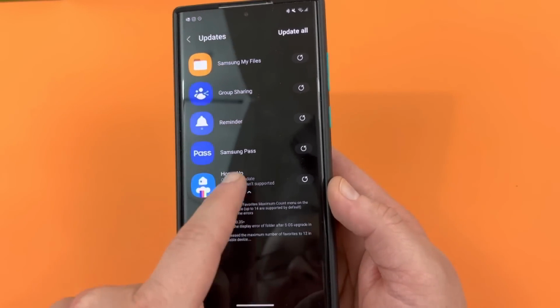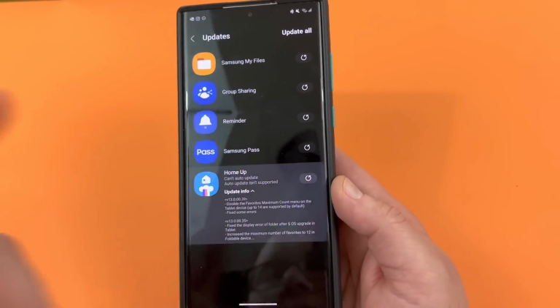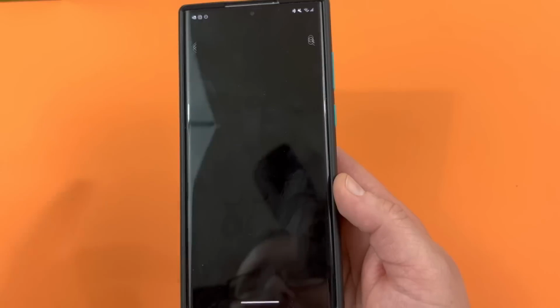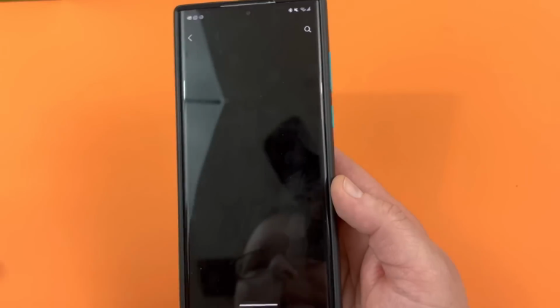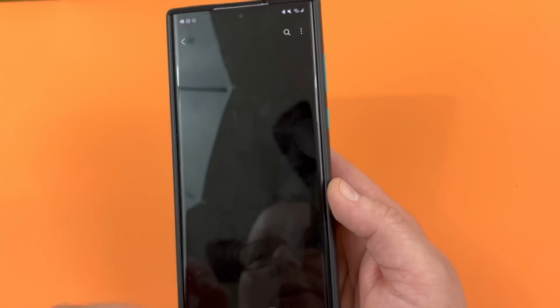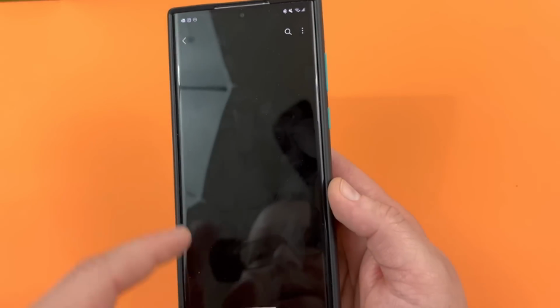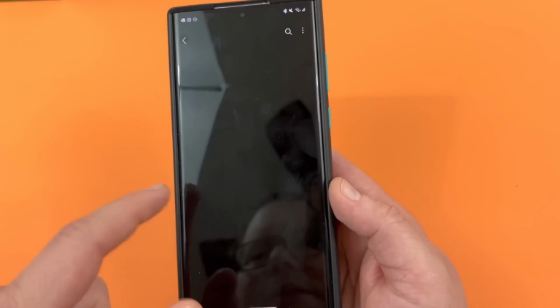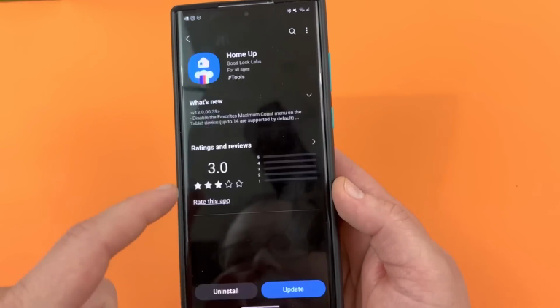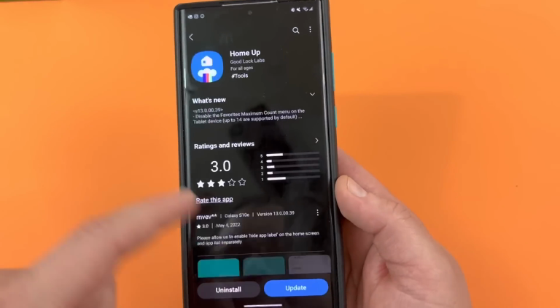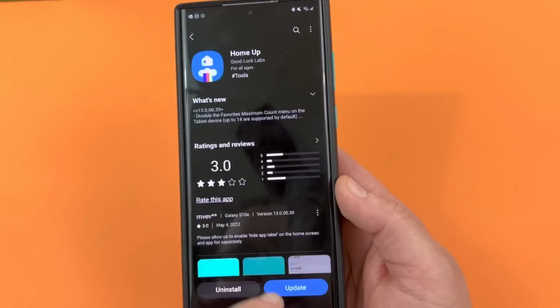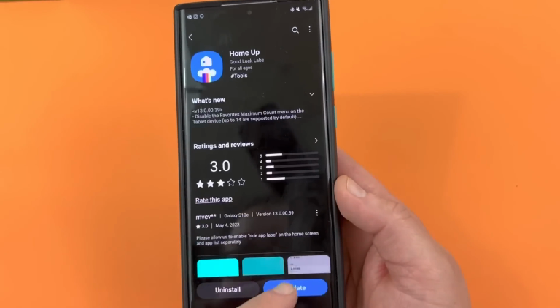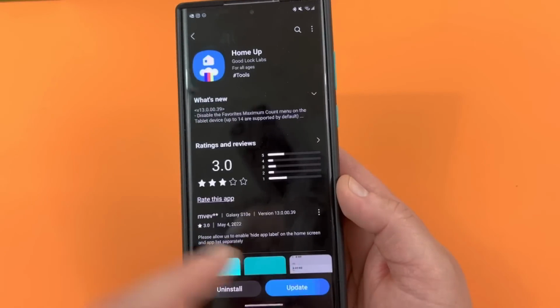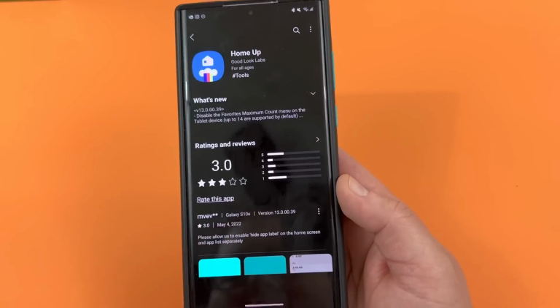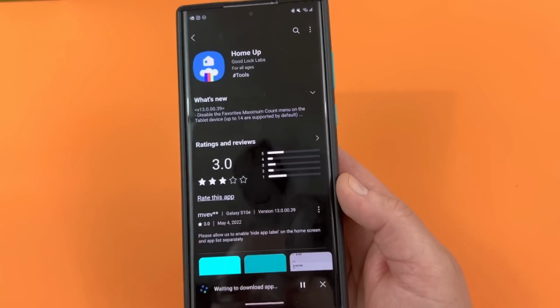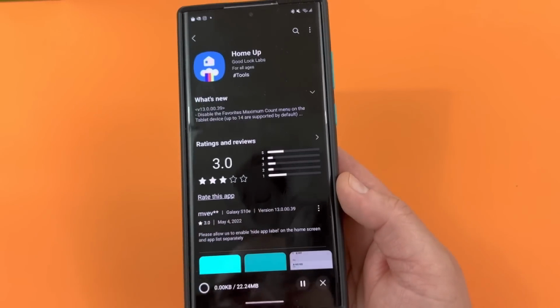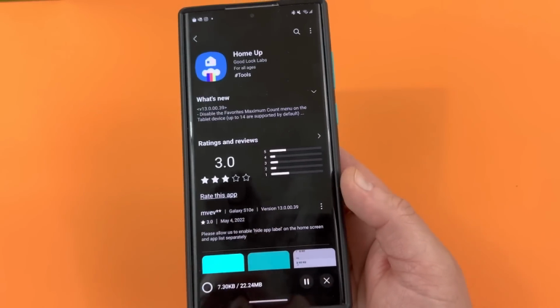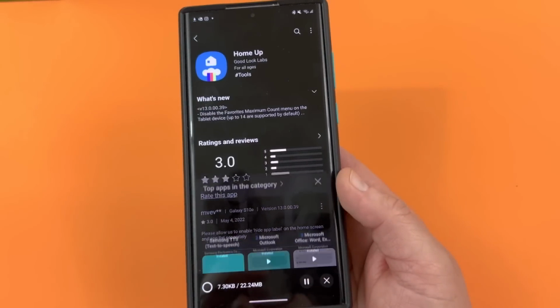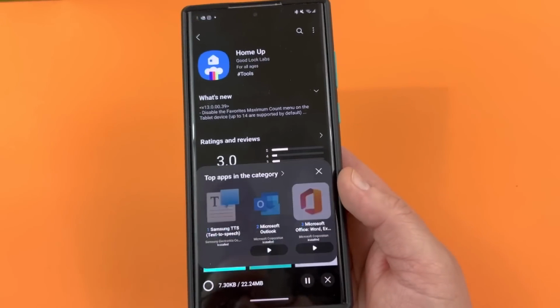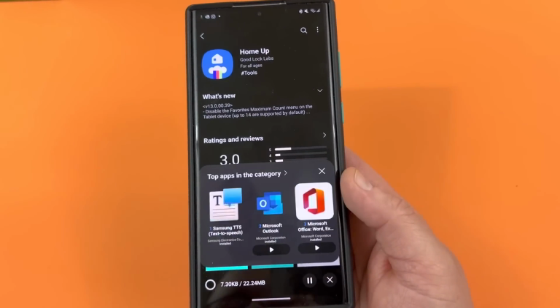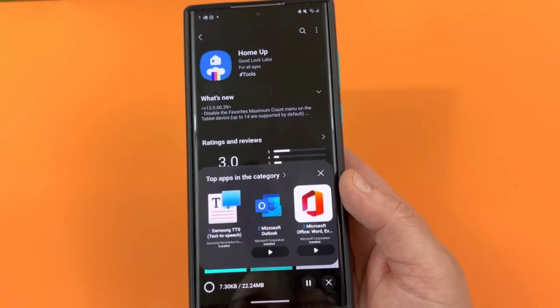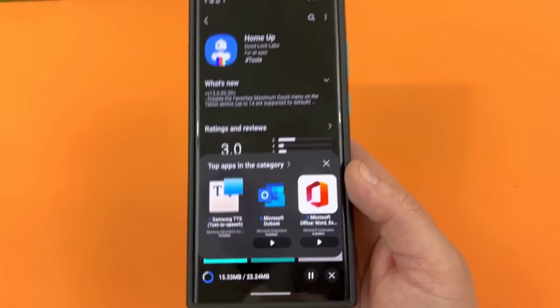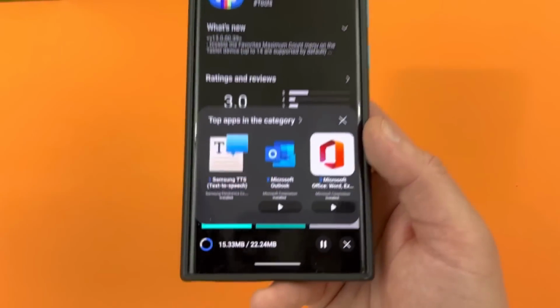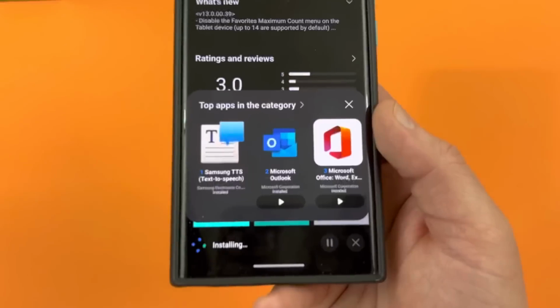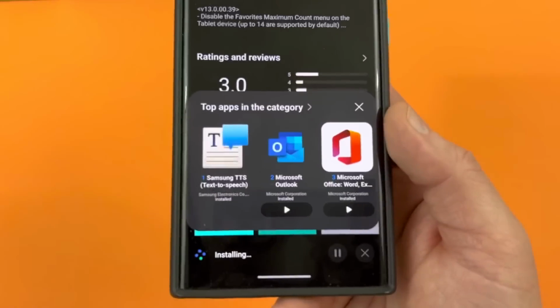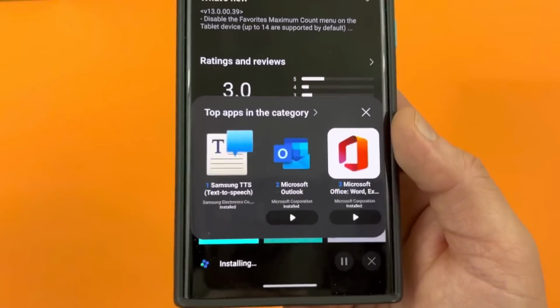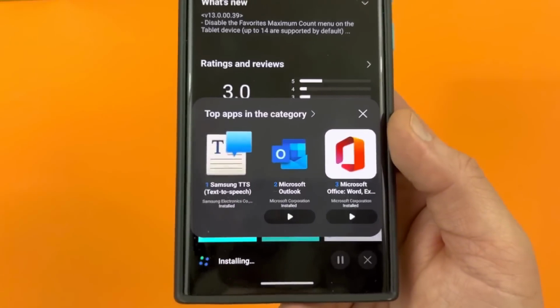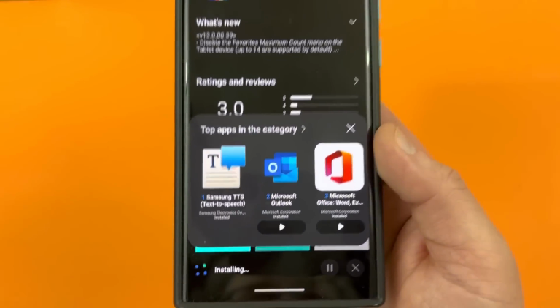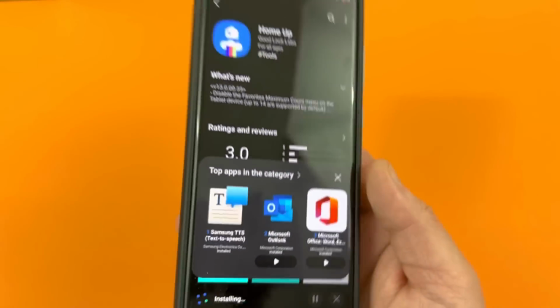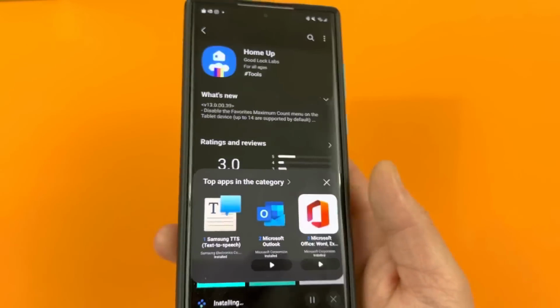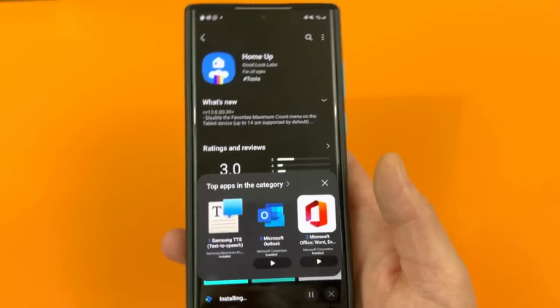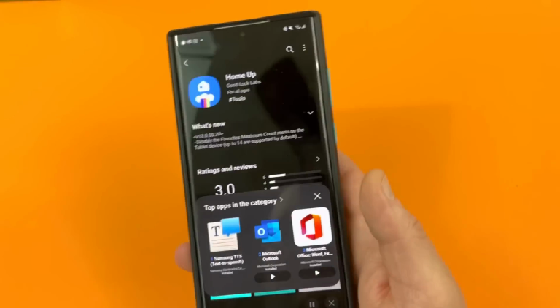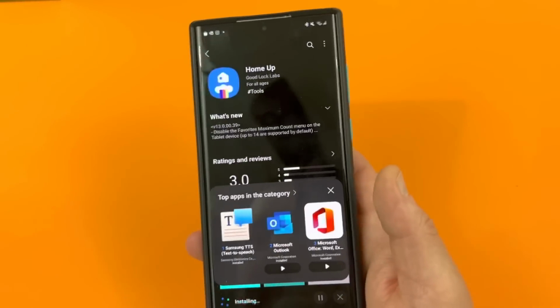If you tap on HomeUp, let's go ahead and update that. Let's see how large the update is — 22.24 megs on this one.